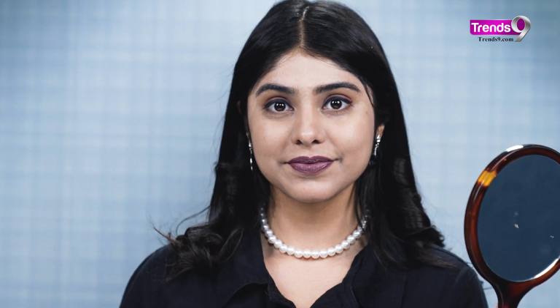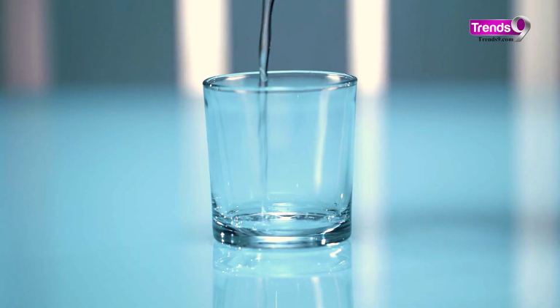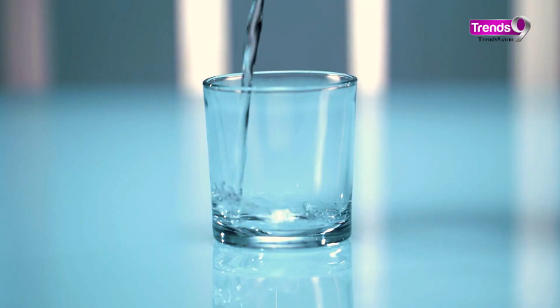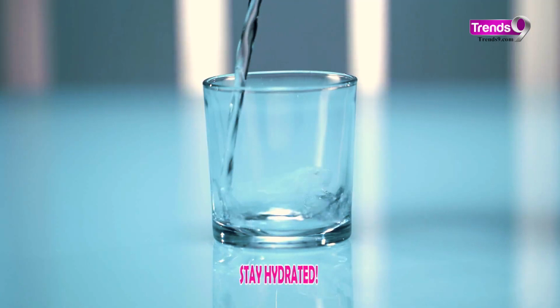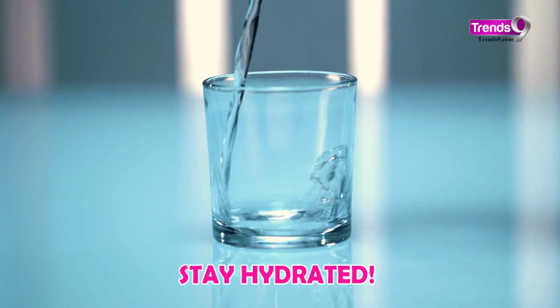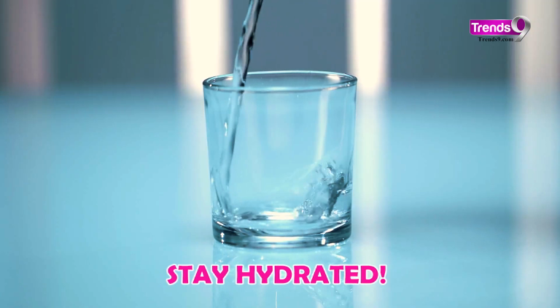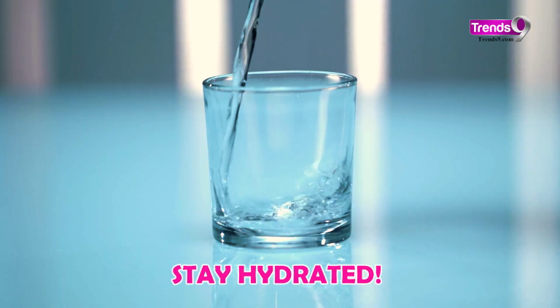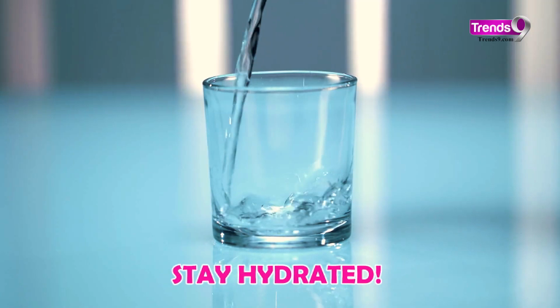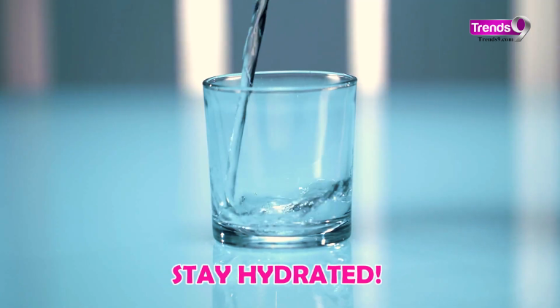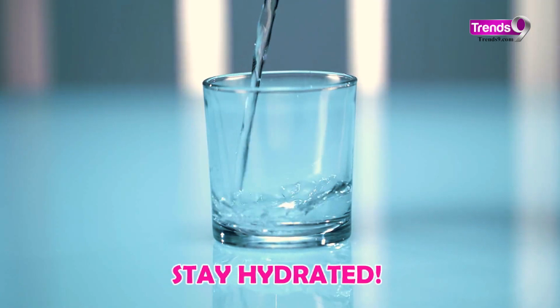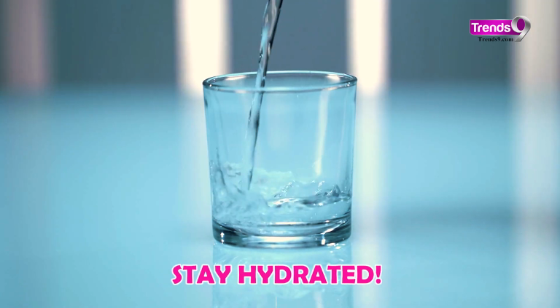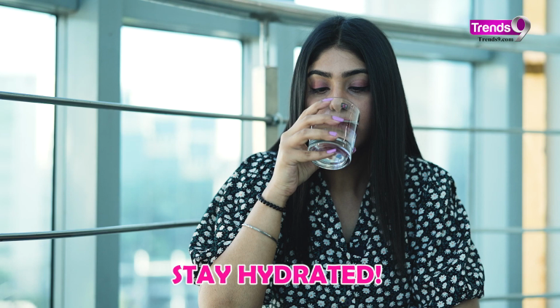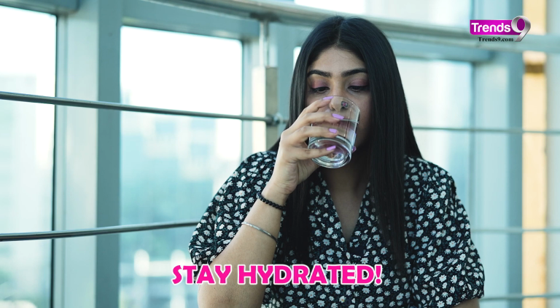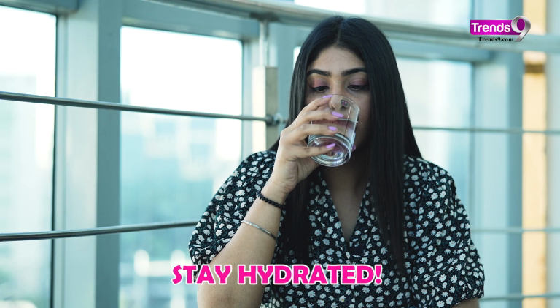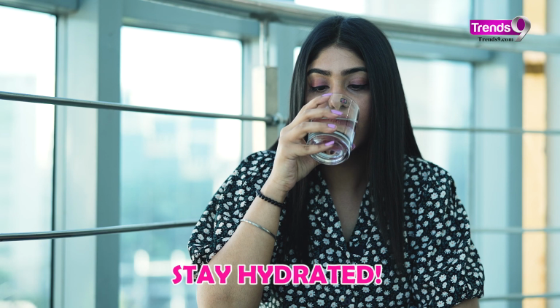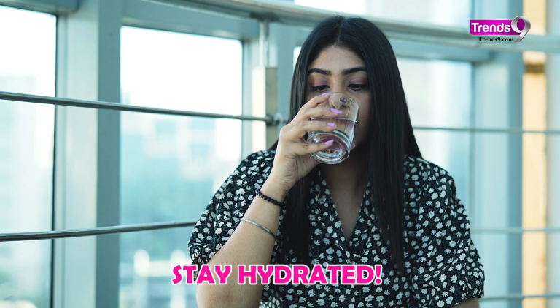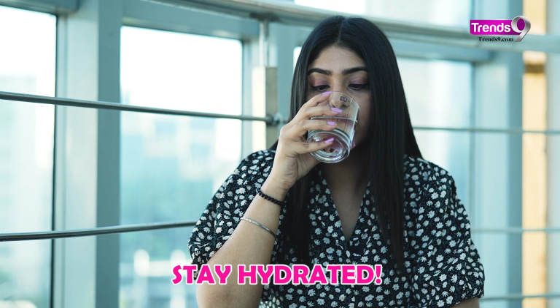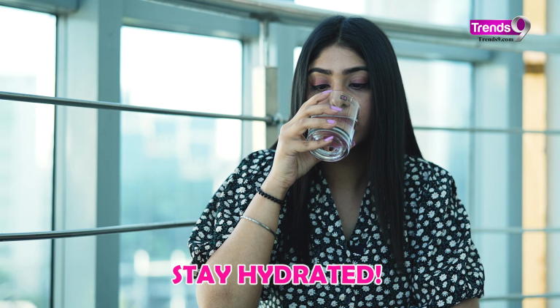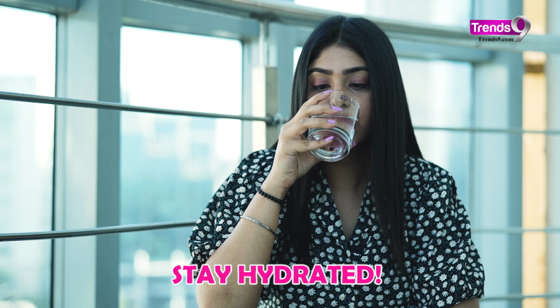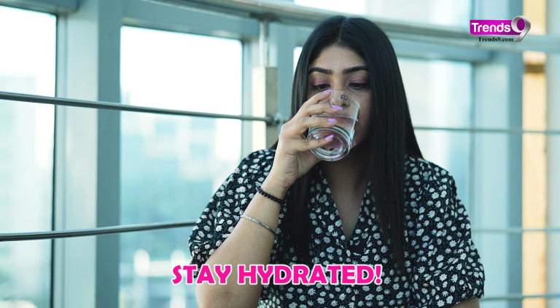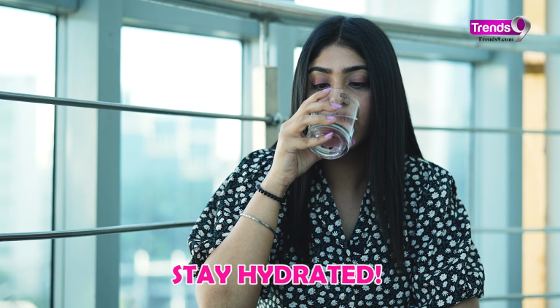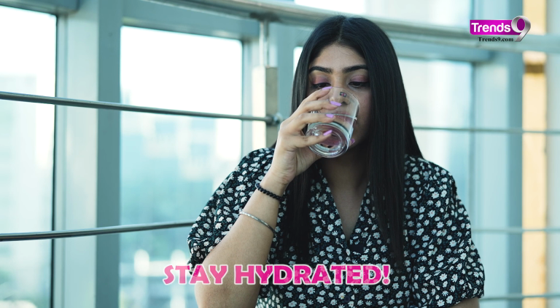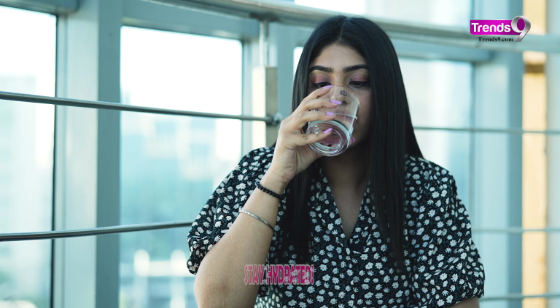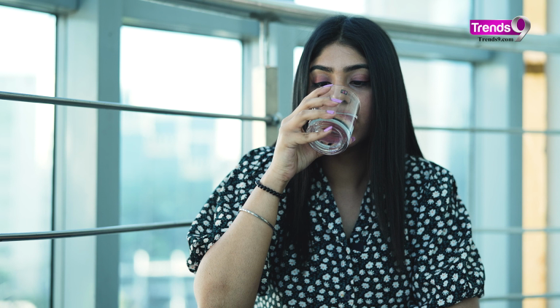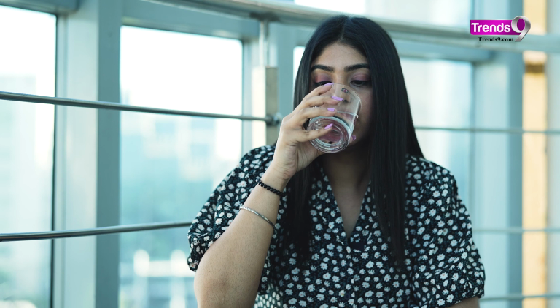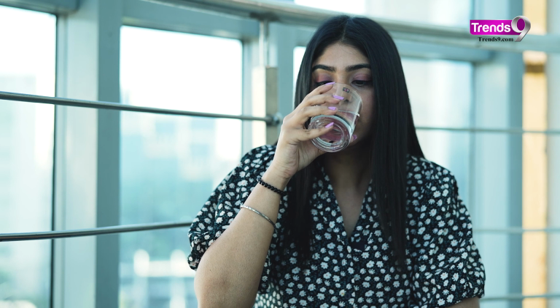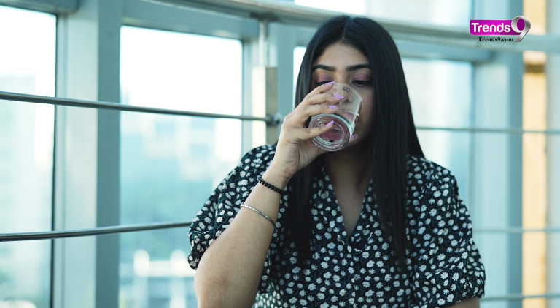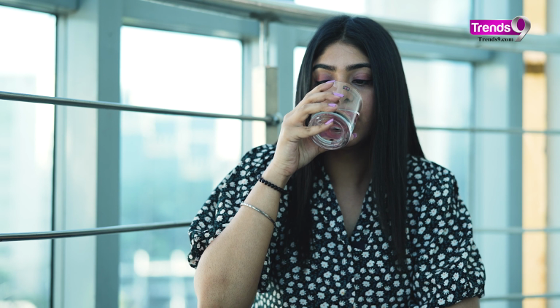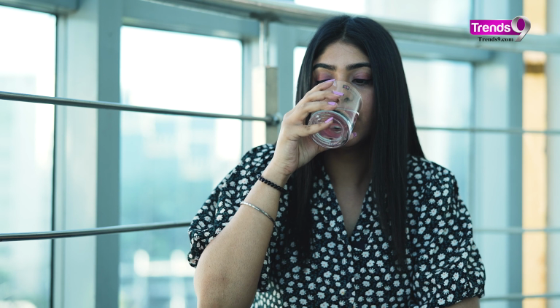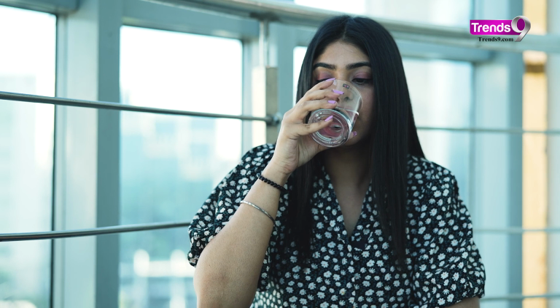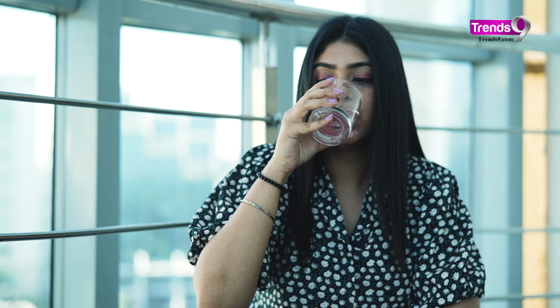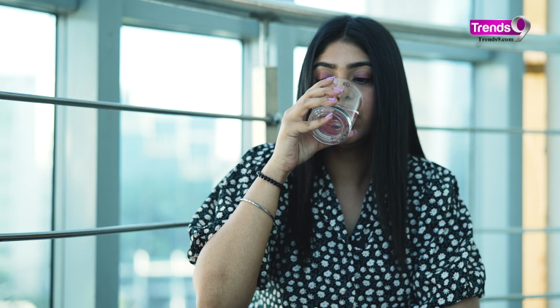Stay hydrated folks, drink plenty of water to keep your skin glowing and healthy, especially in the summer heat.